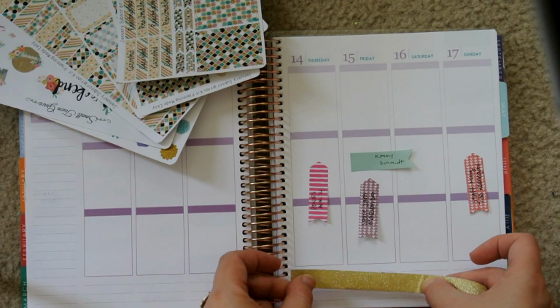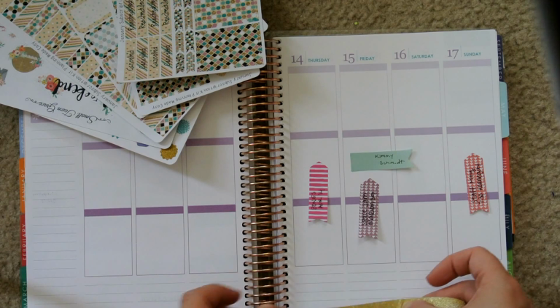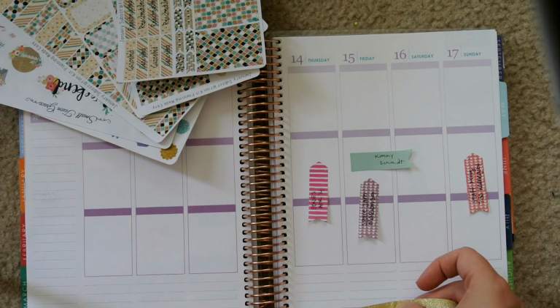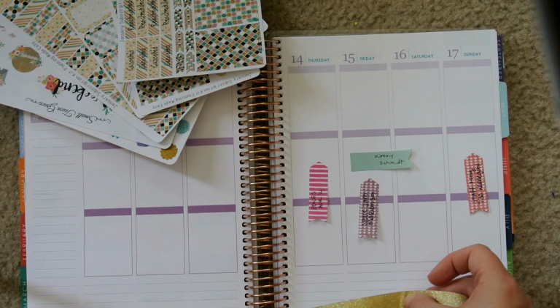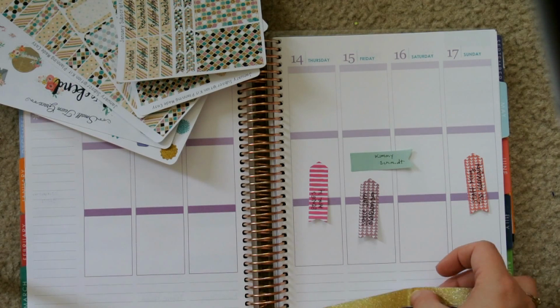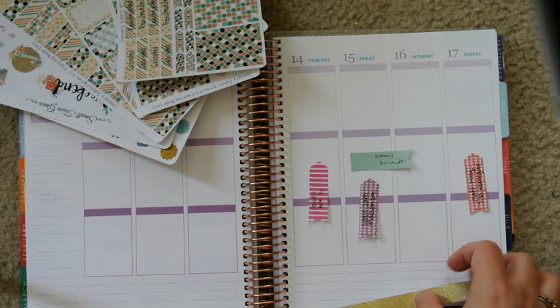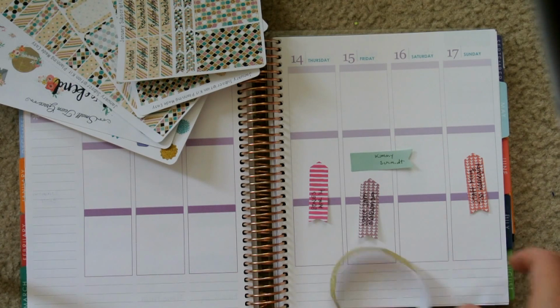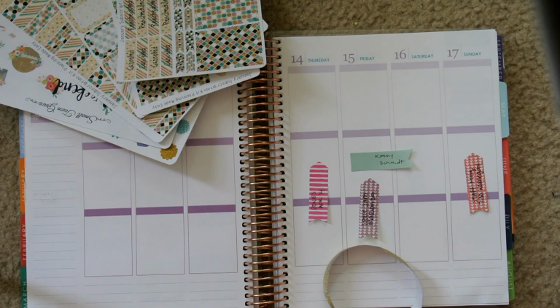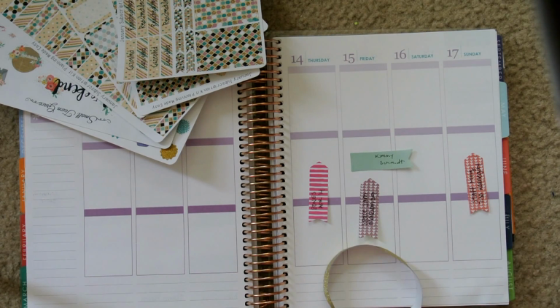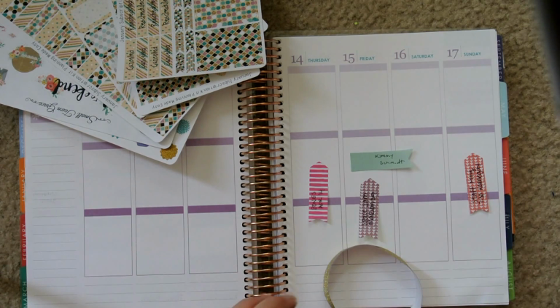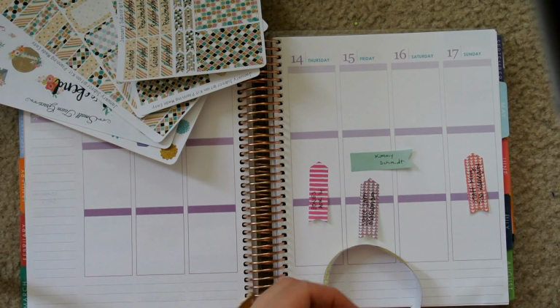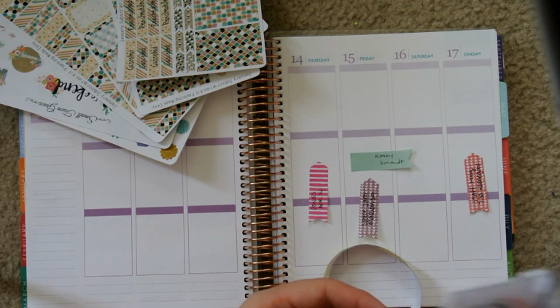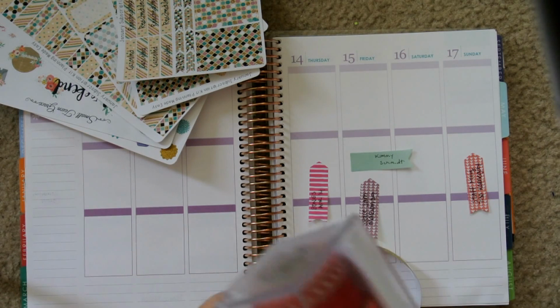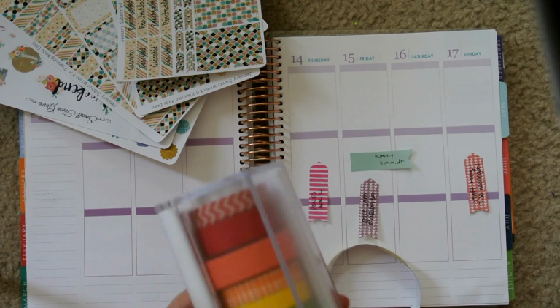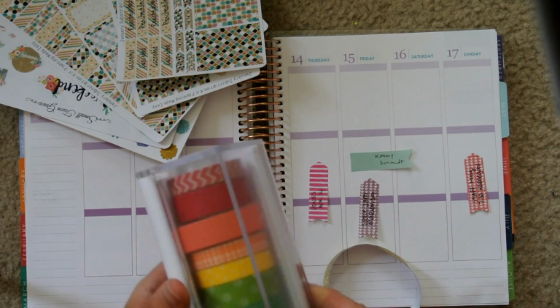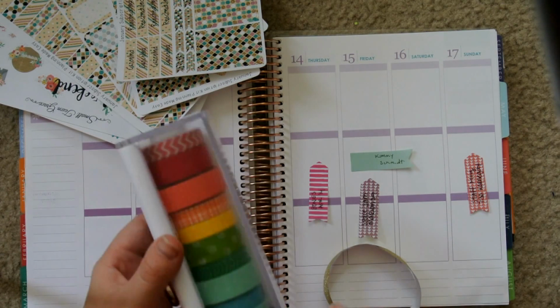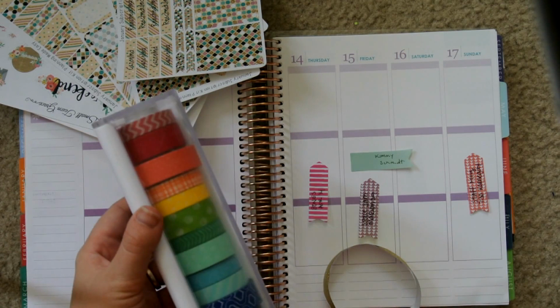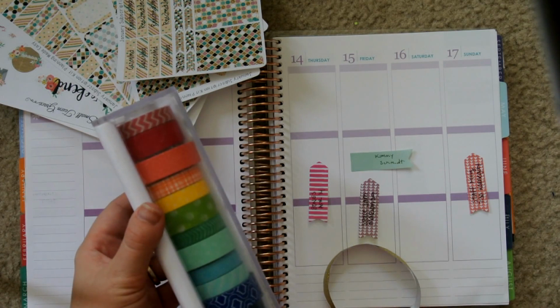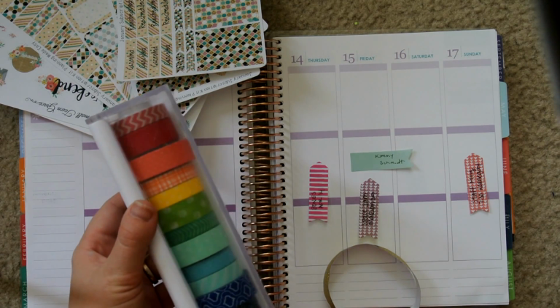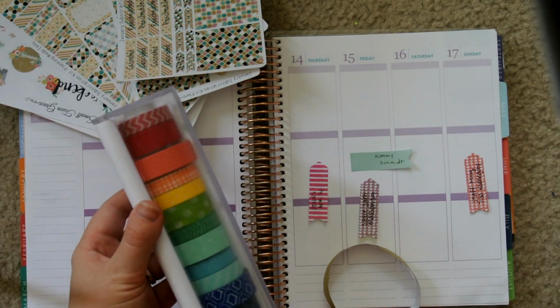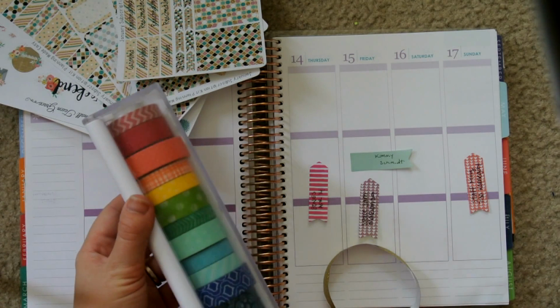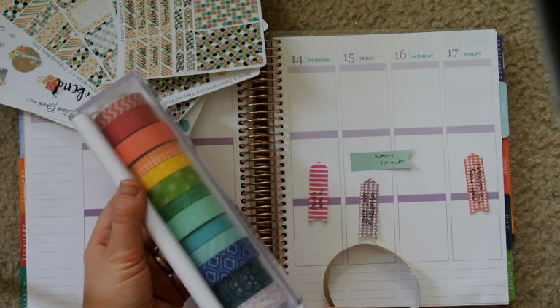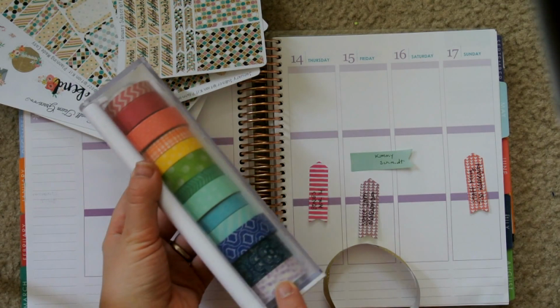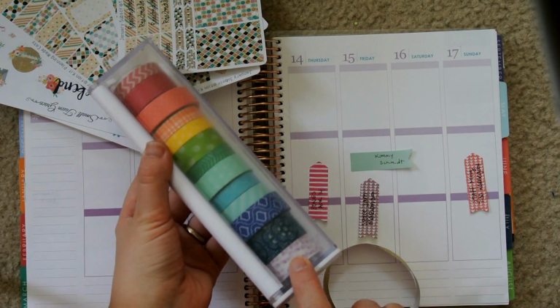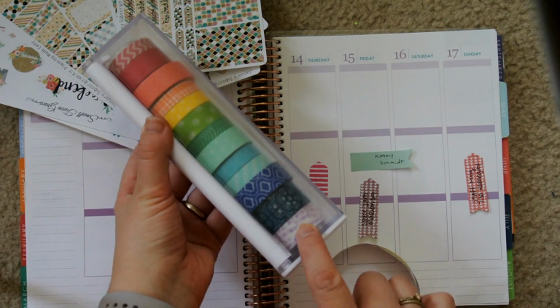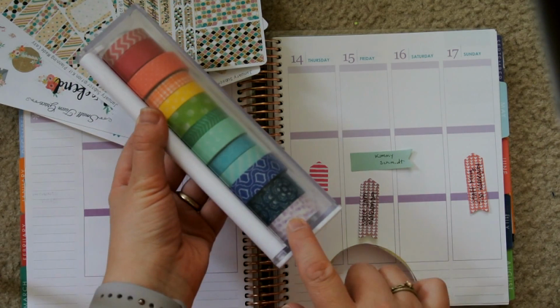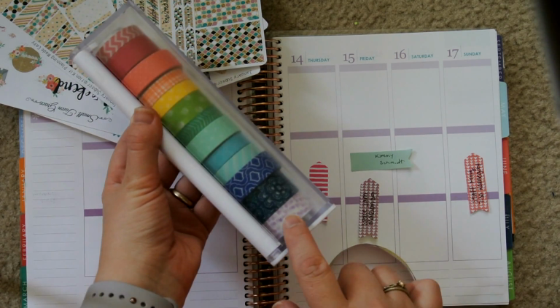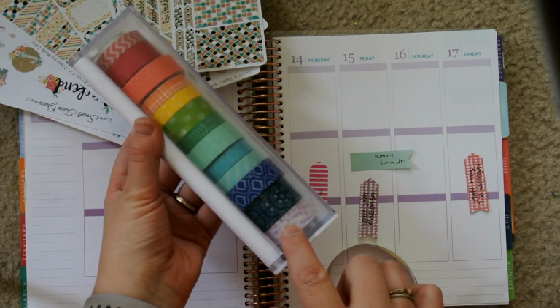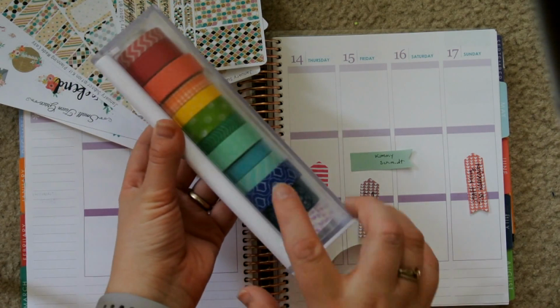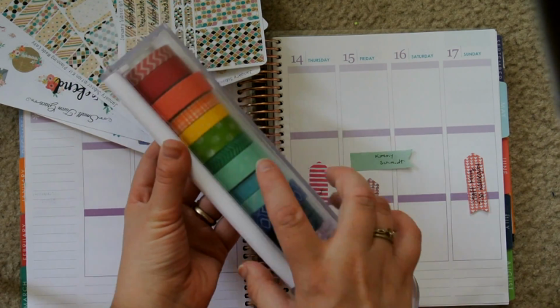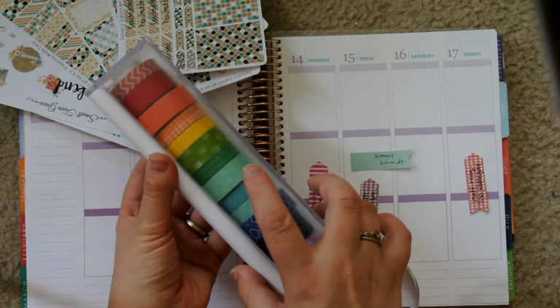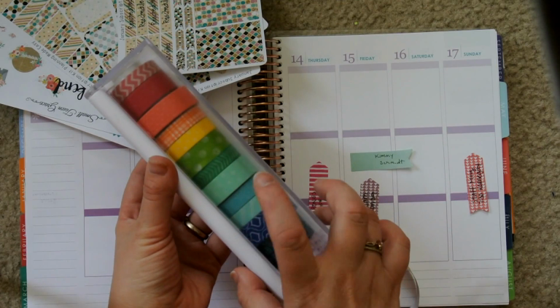This is one of her bigger kits, so it is definitely enough for me to do two different spreads with.